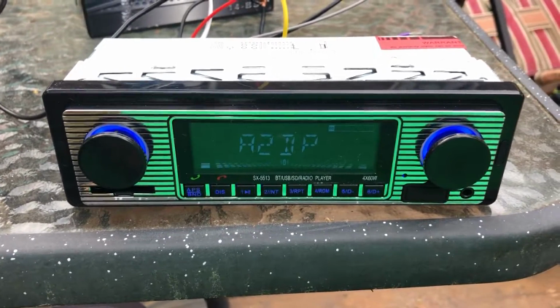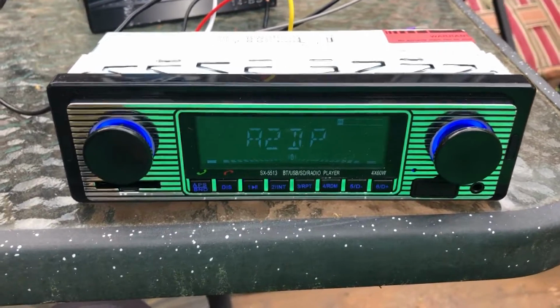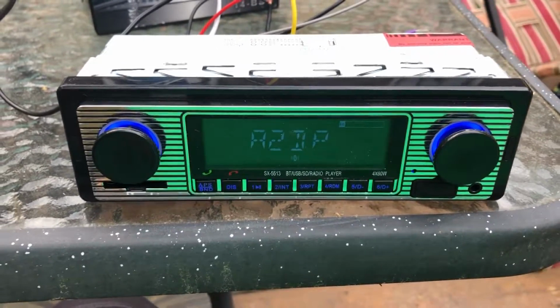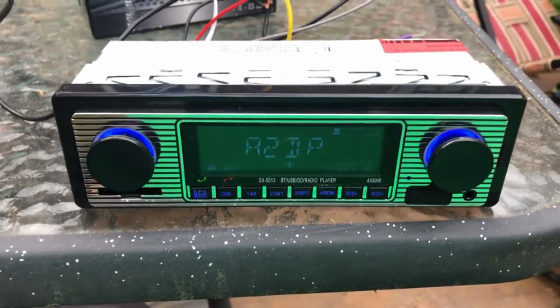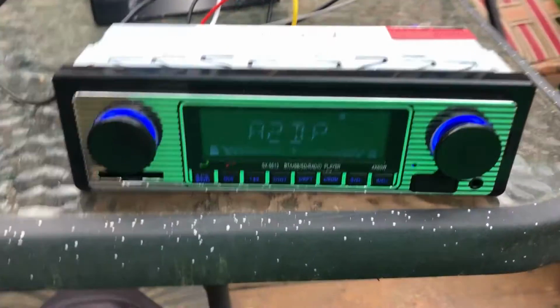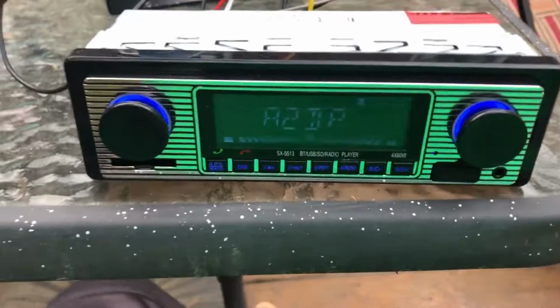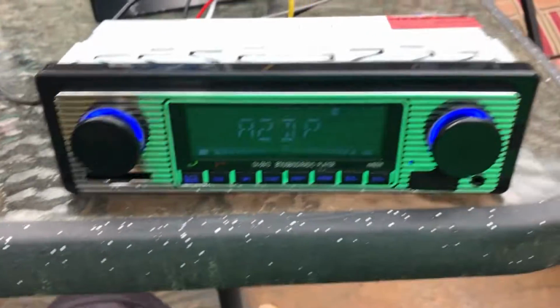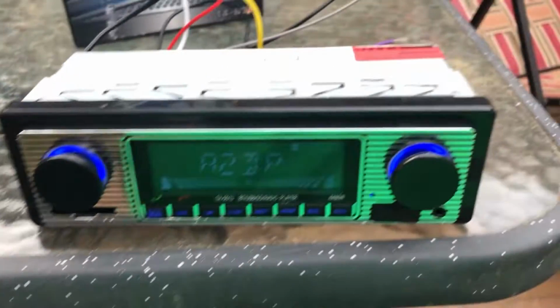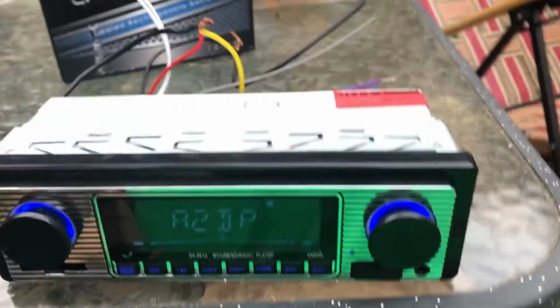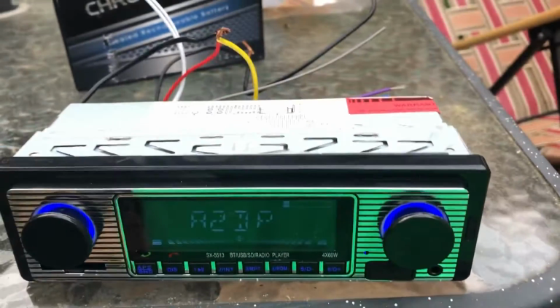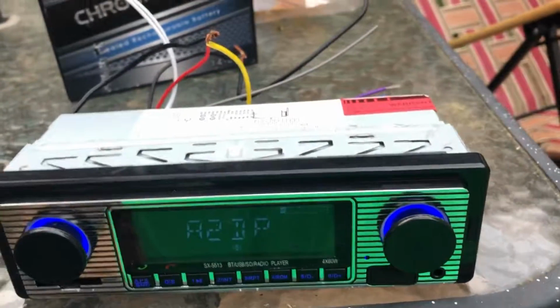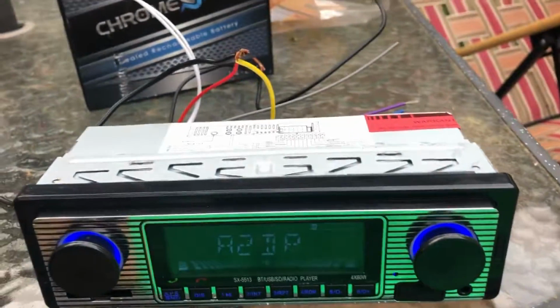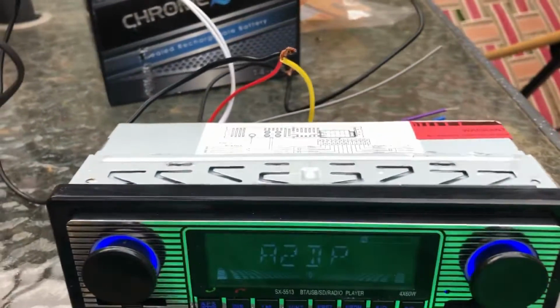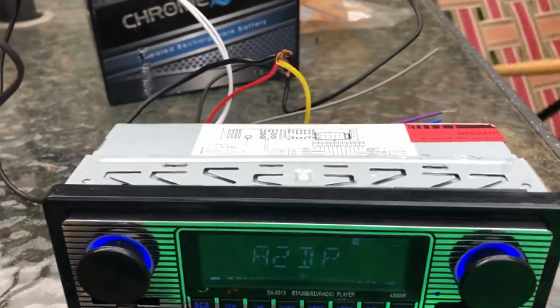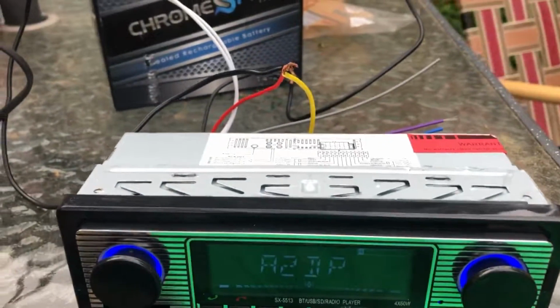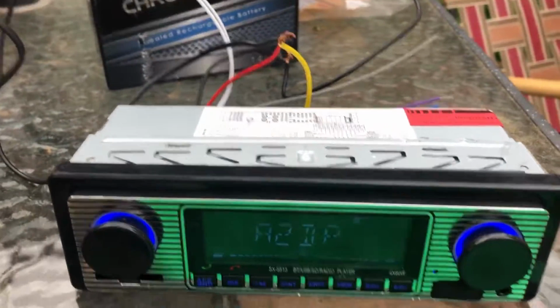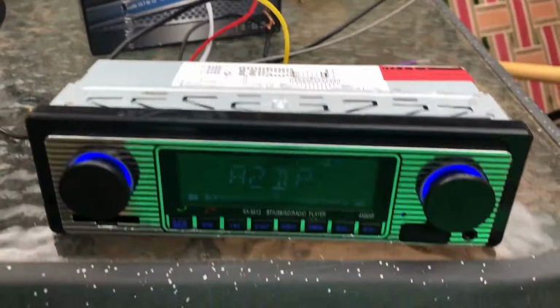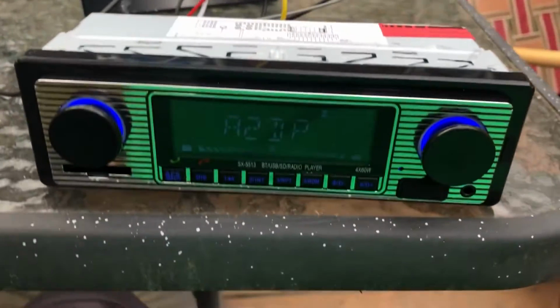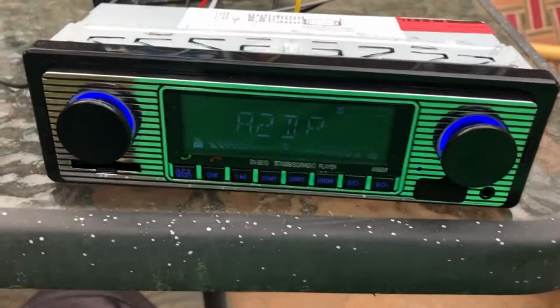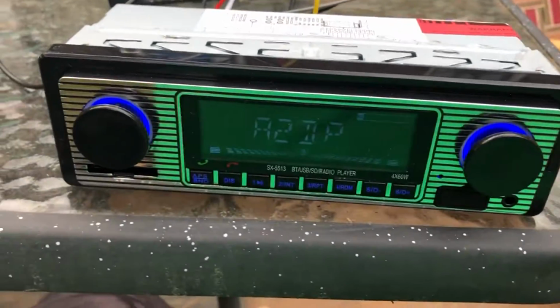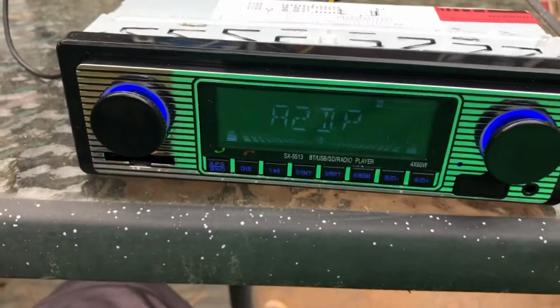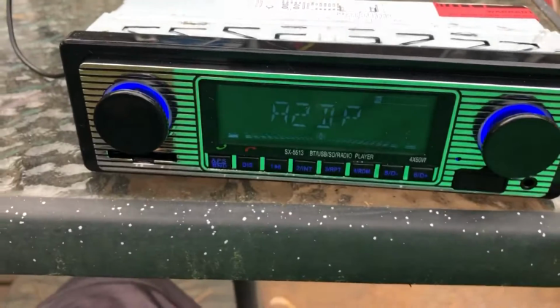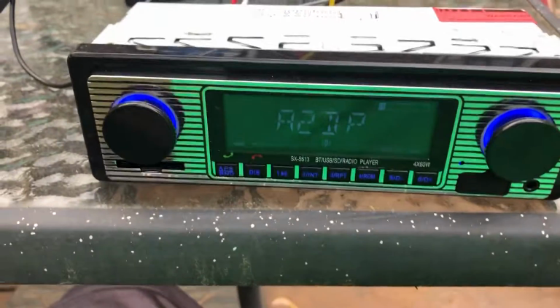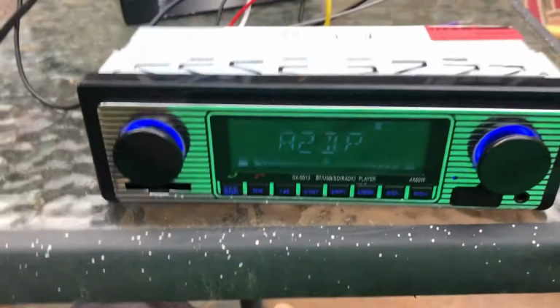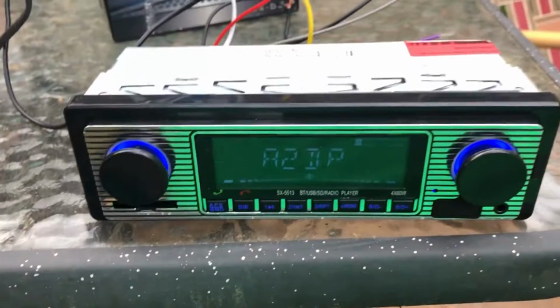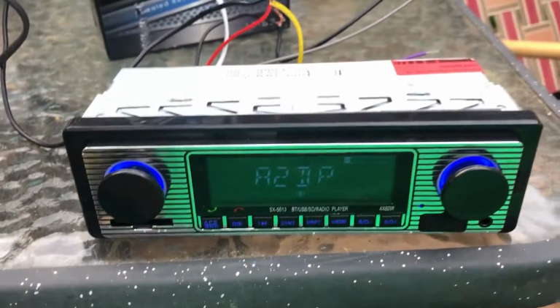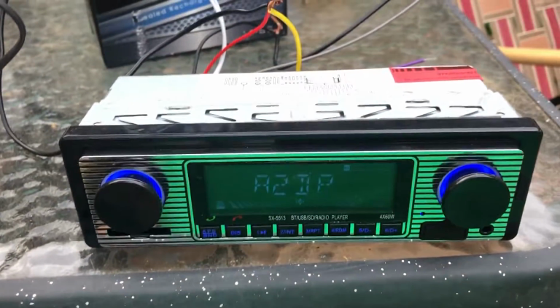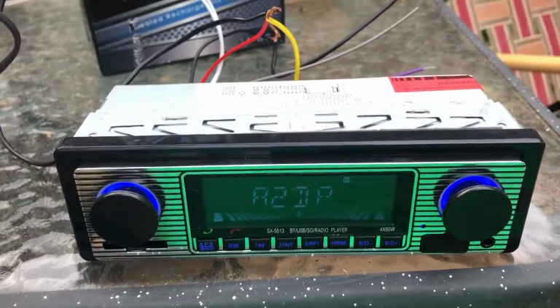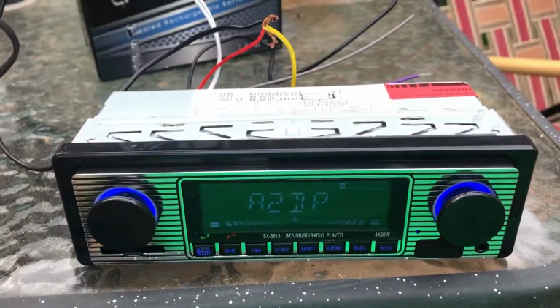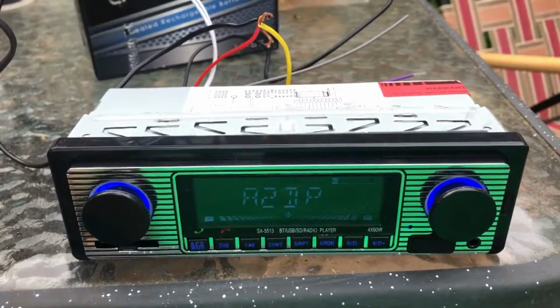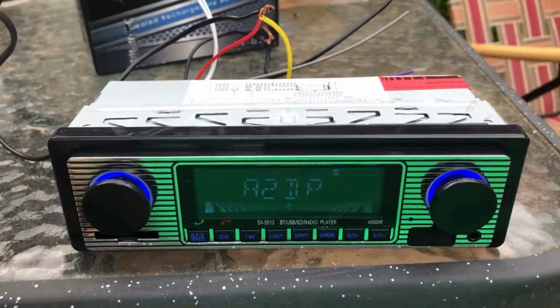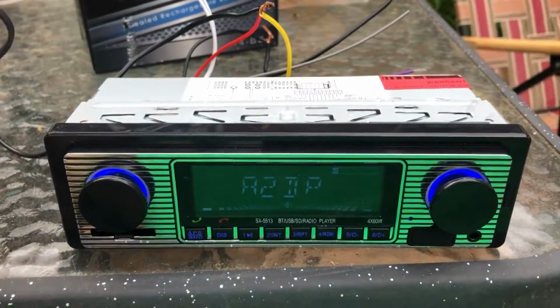Okay, I've had a lot of questions about this stereo and things that it can do. So right now I've got it on the Bluetooth mode.